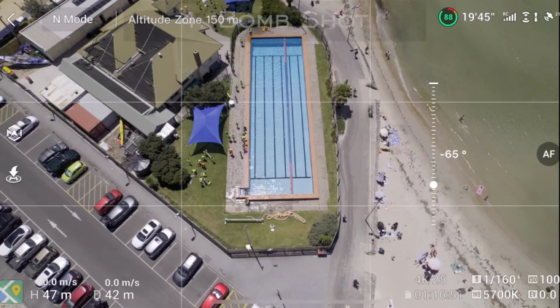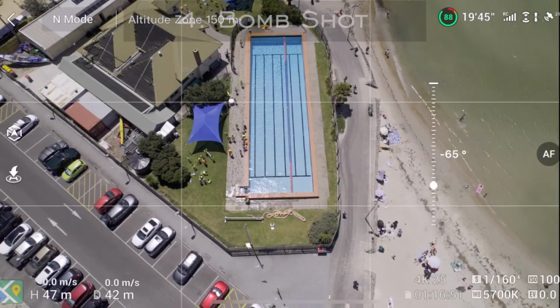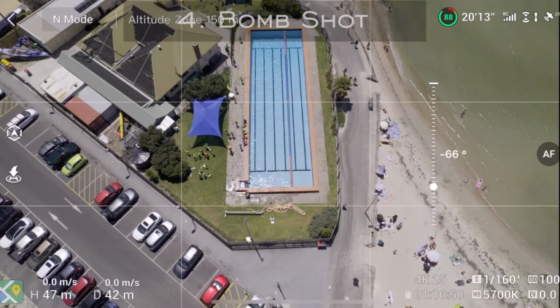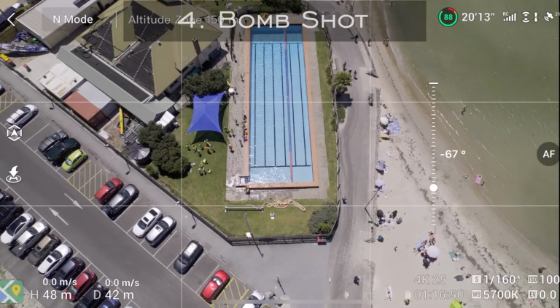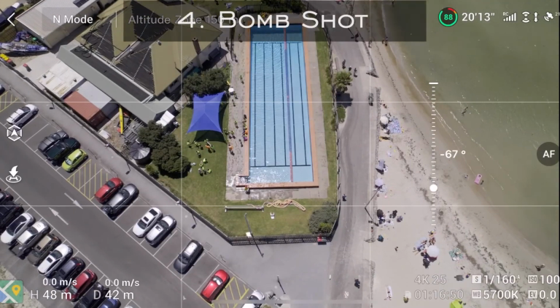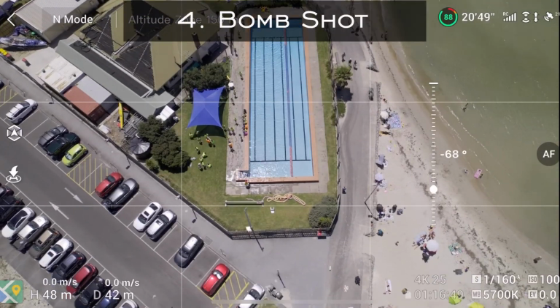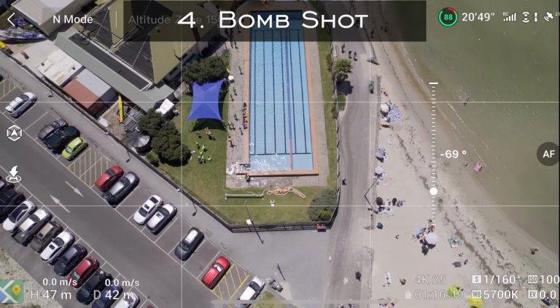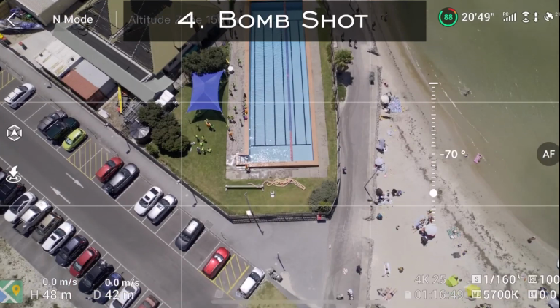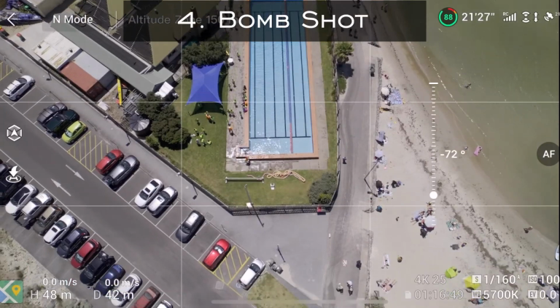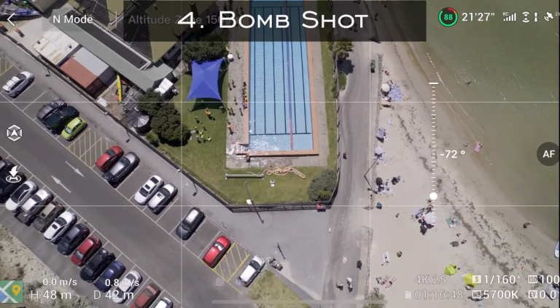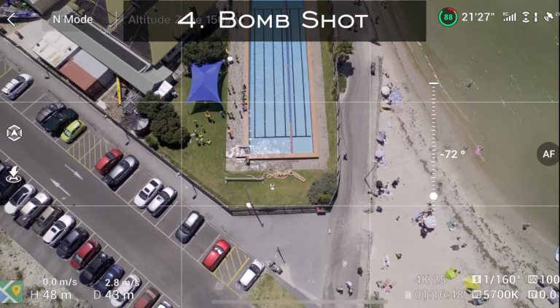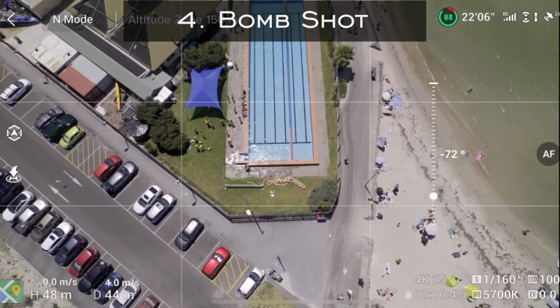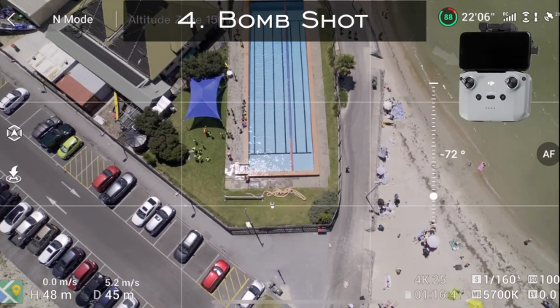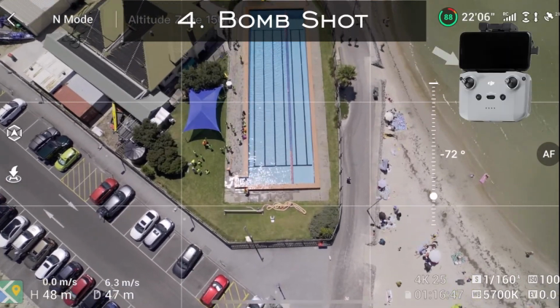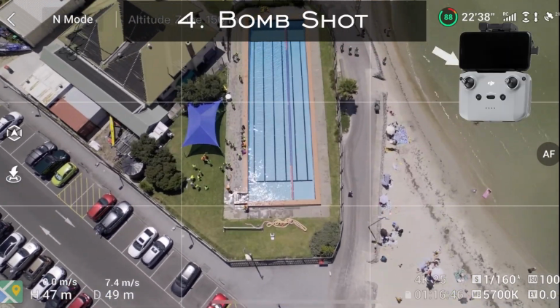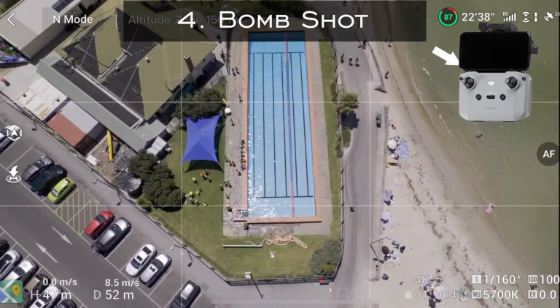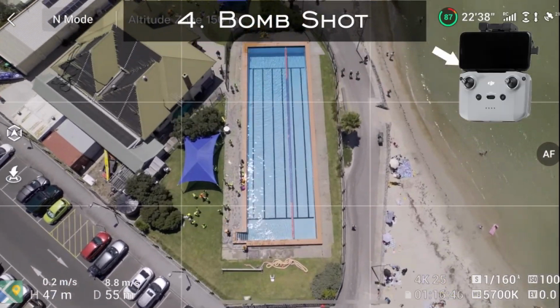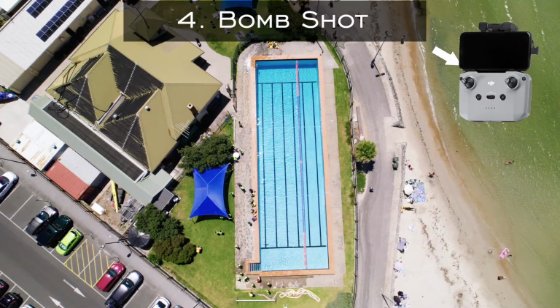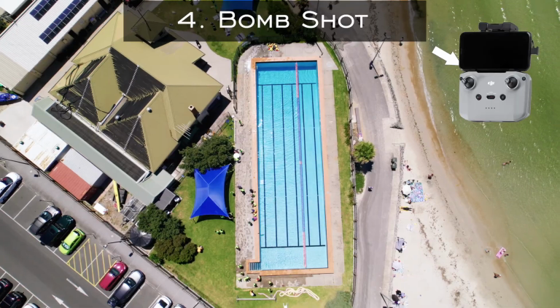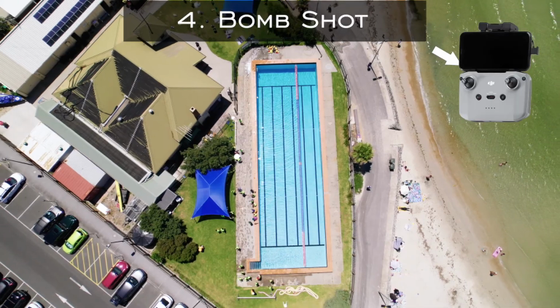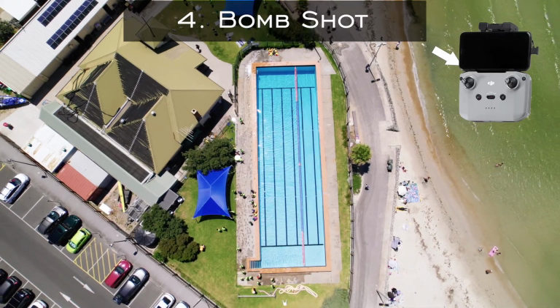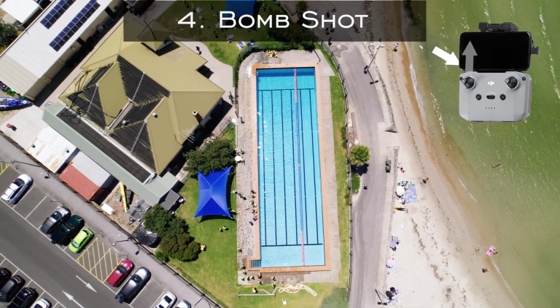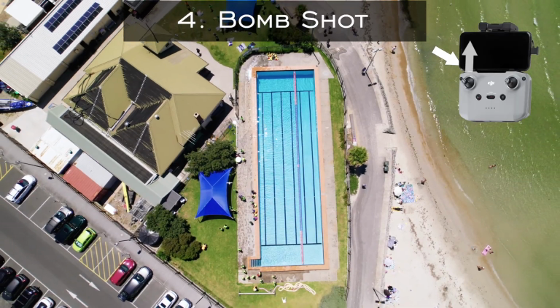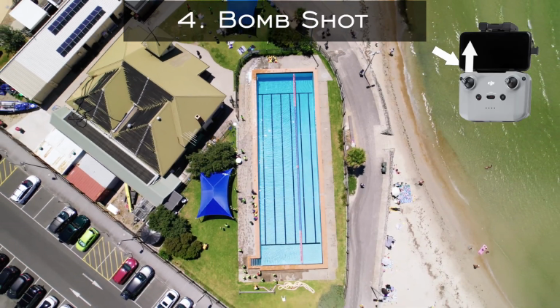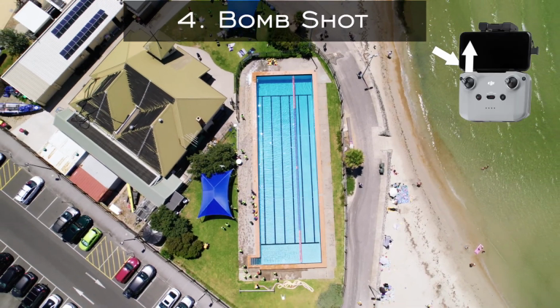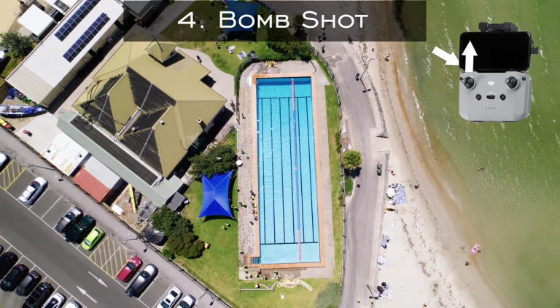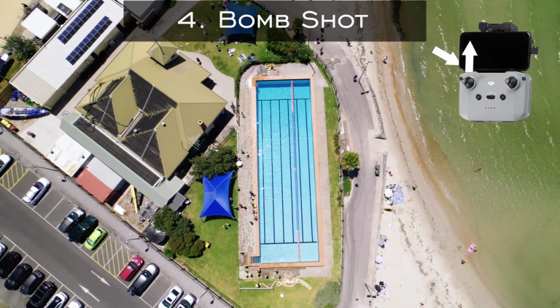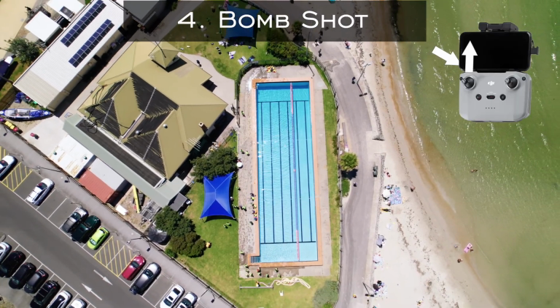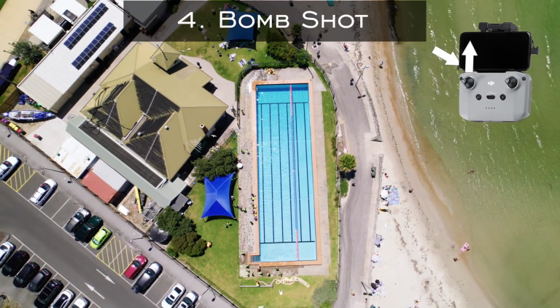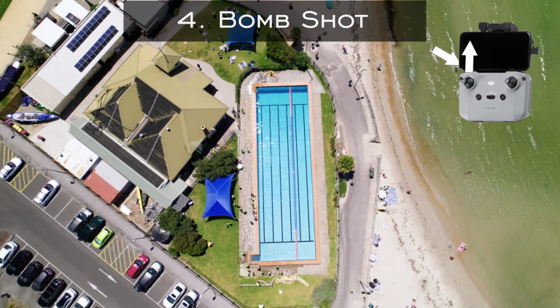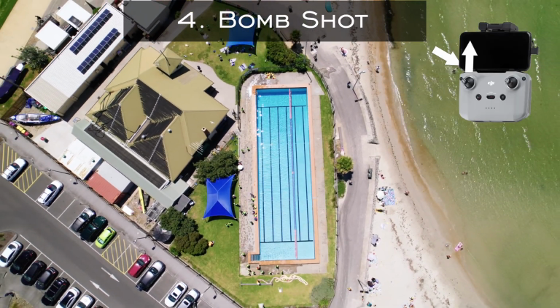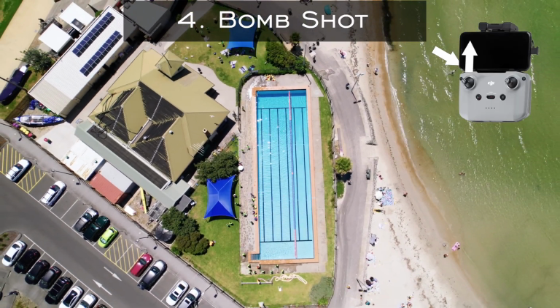To achieve a bomb shot, all you've got to do is tilt the camera down and then rise up with the drone.